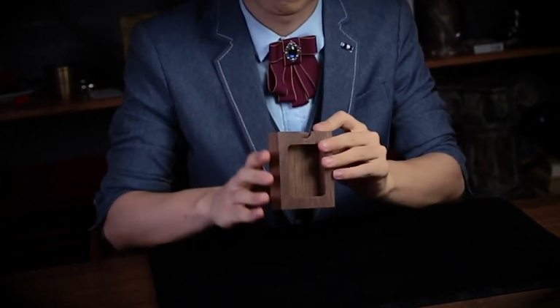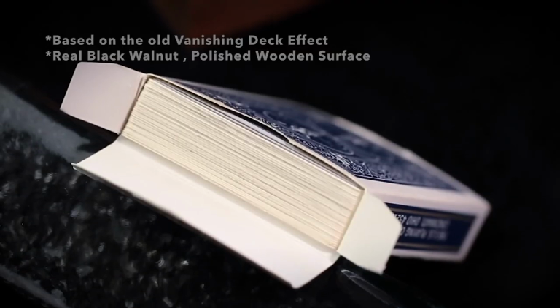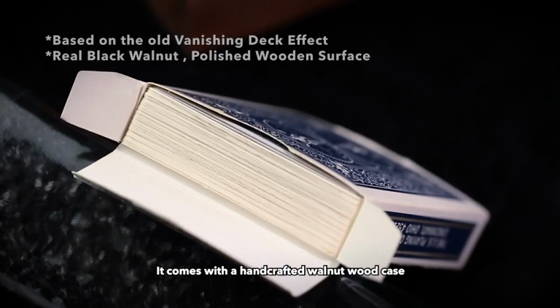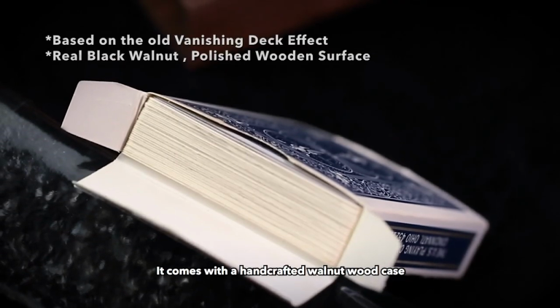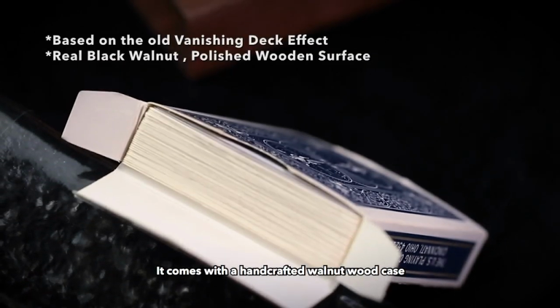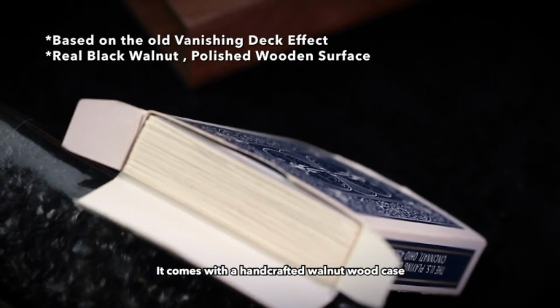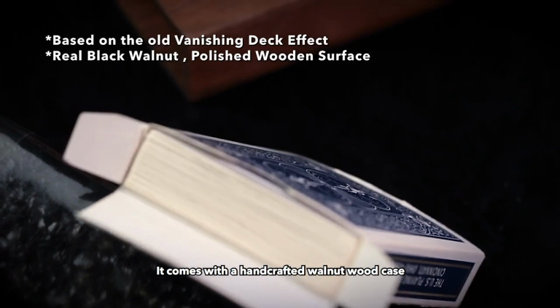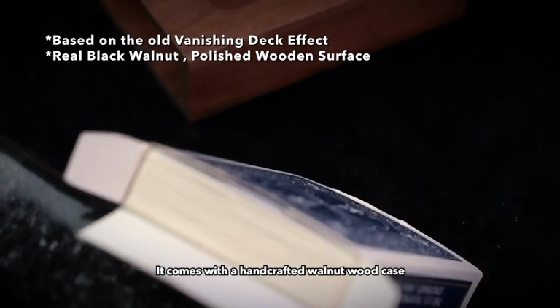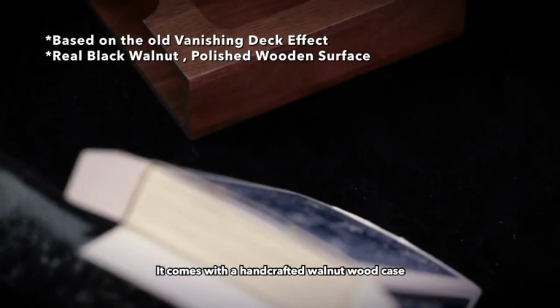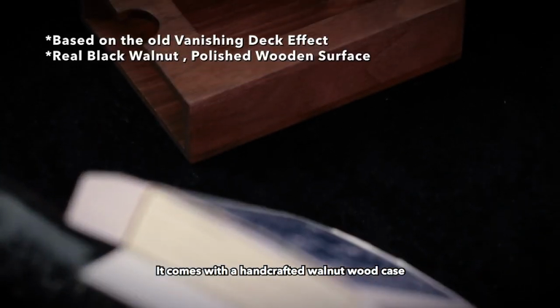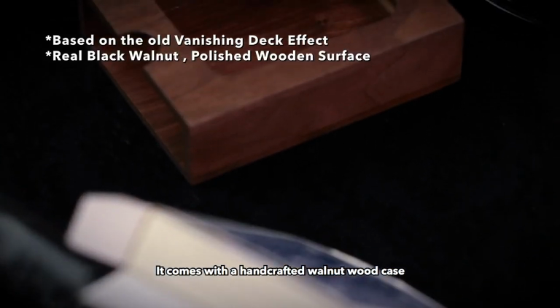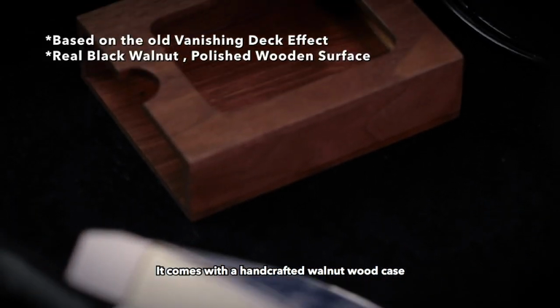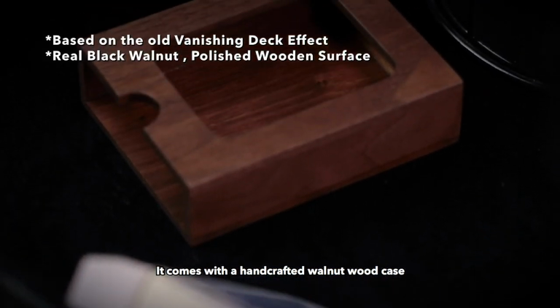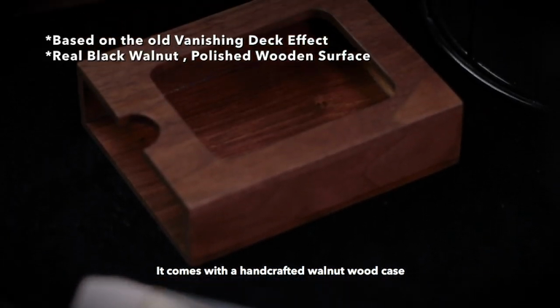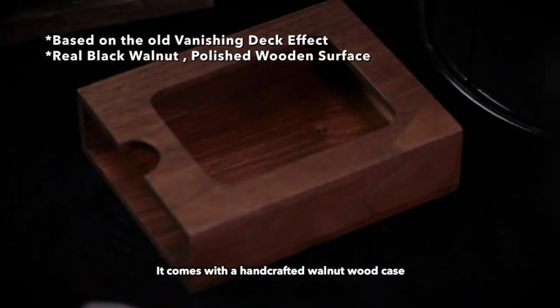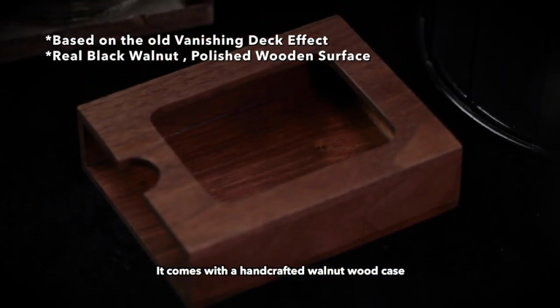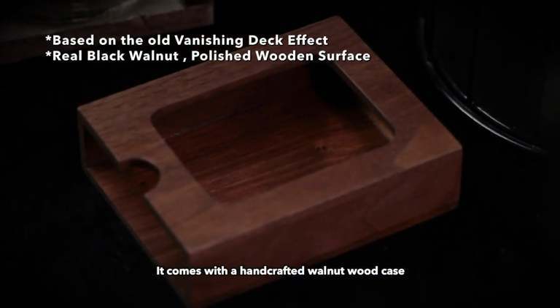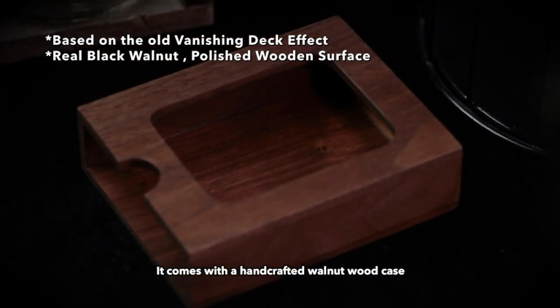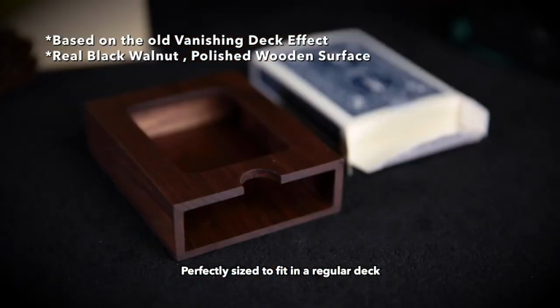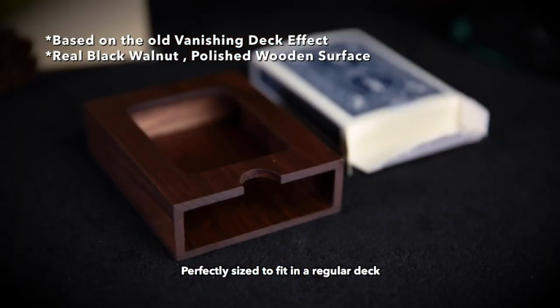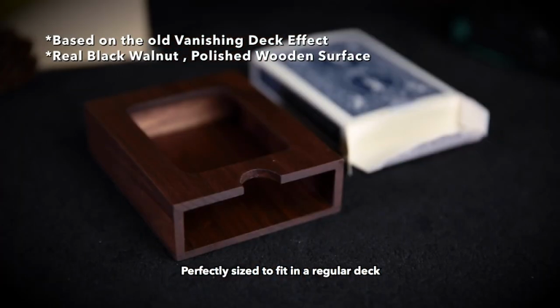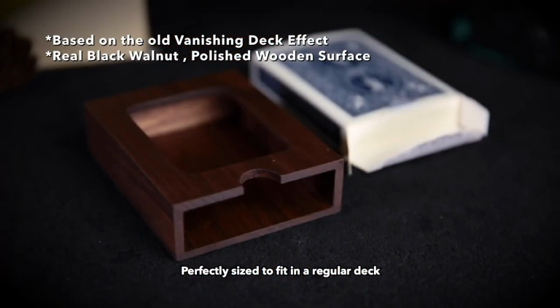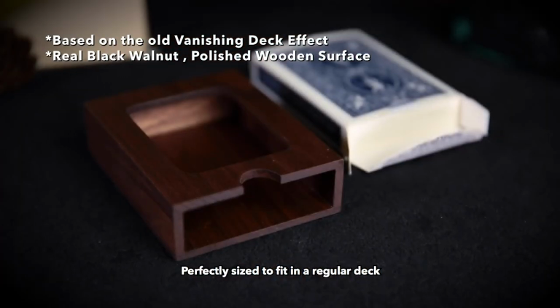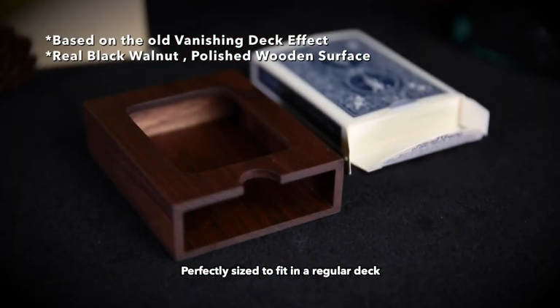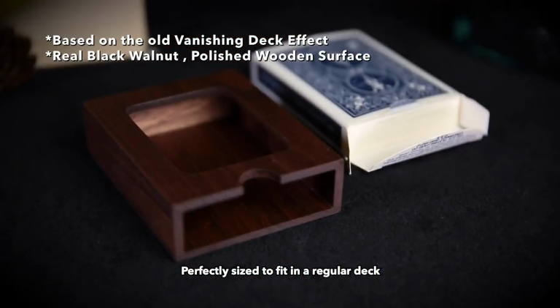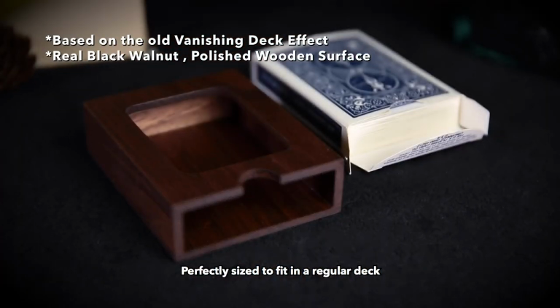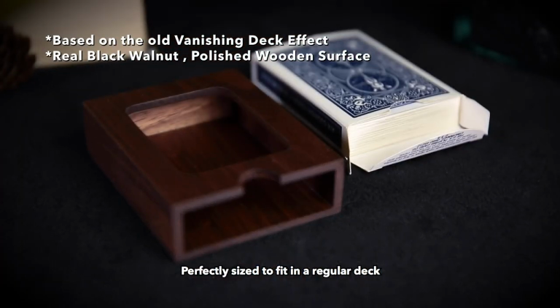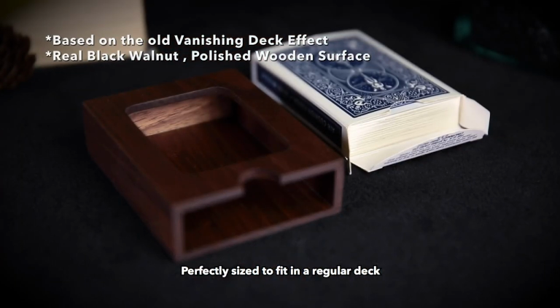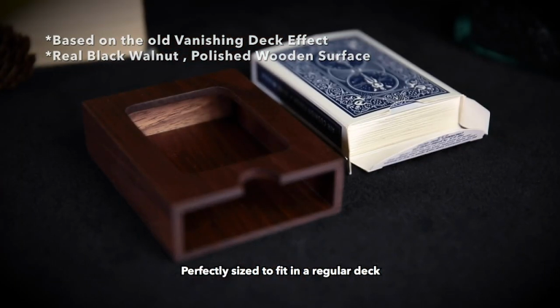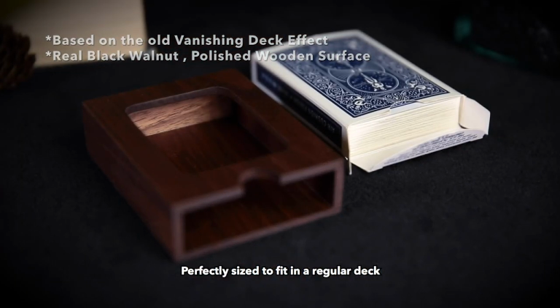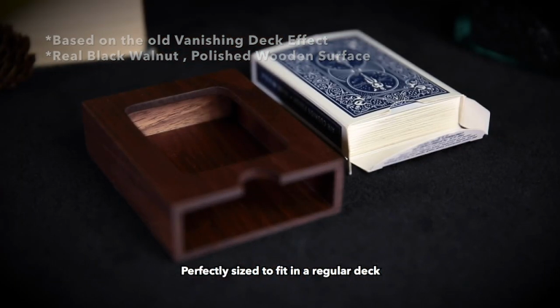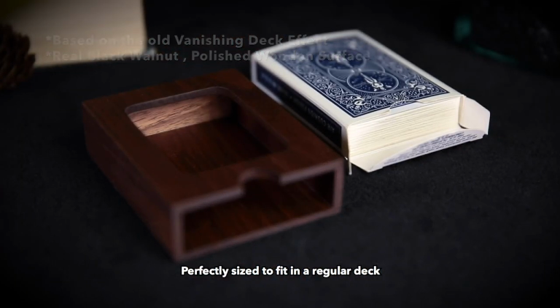It comes with a handcrafted wooden case, perfectly sized to fit a regular deck.